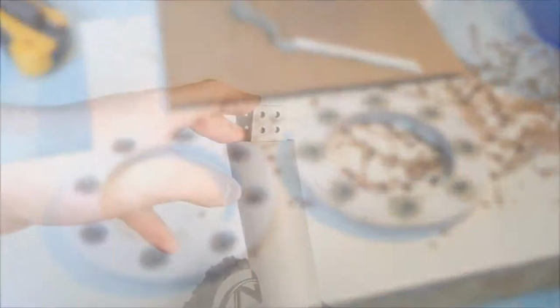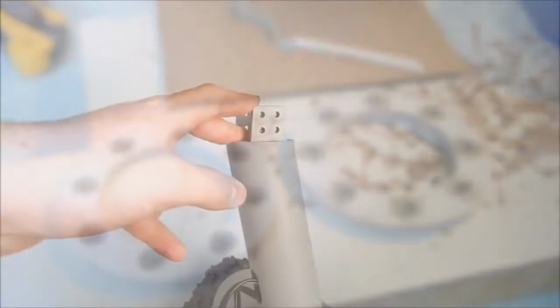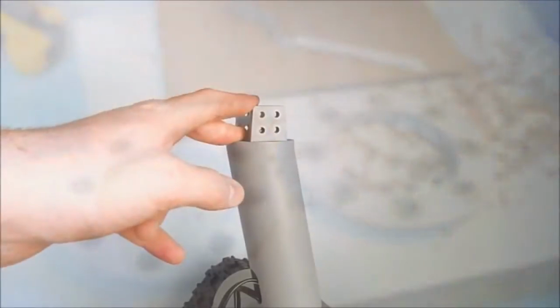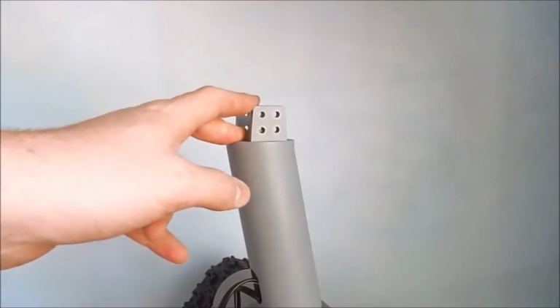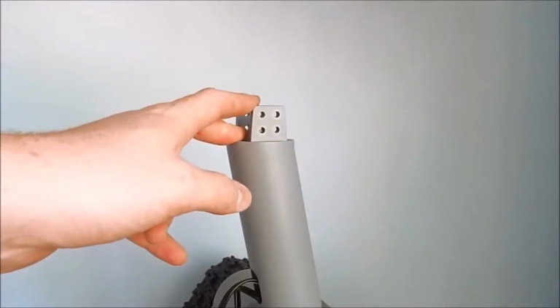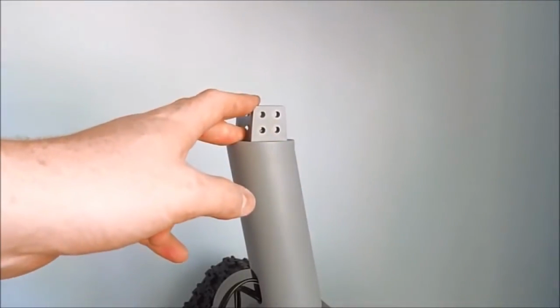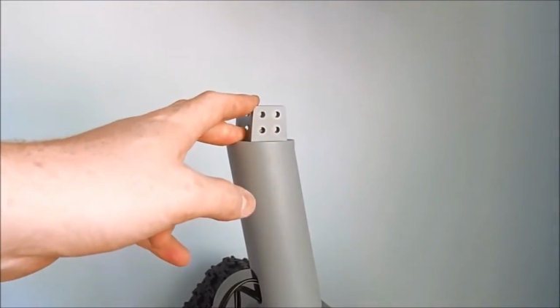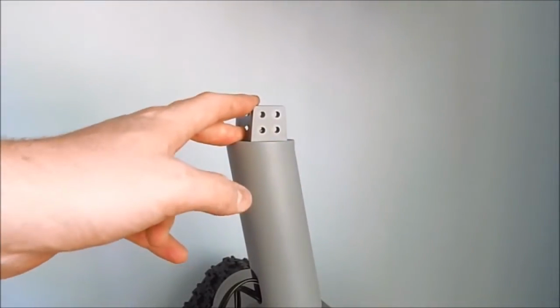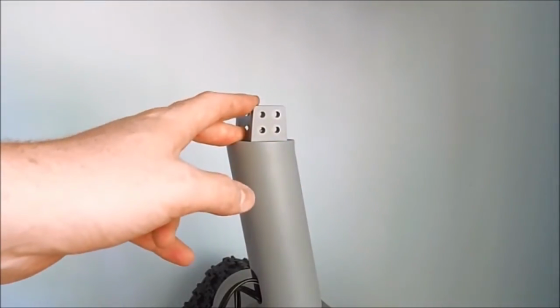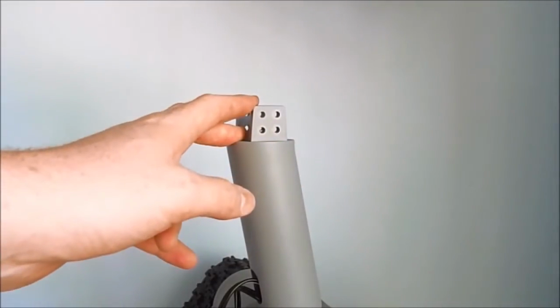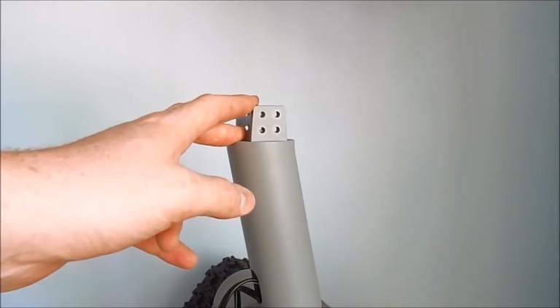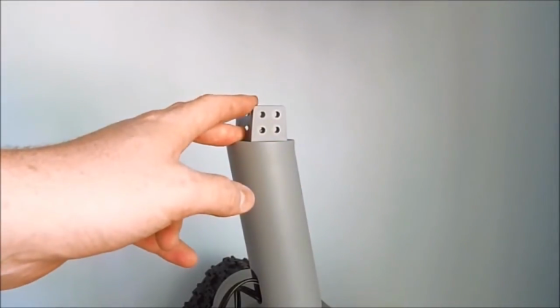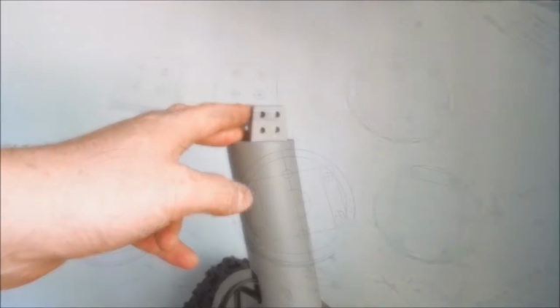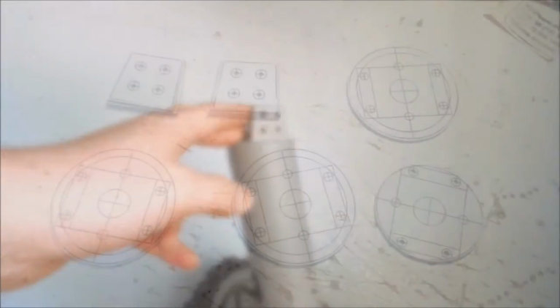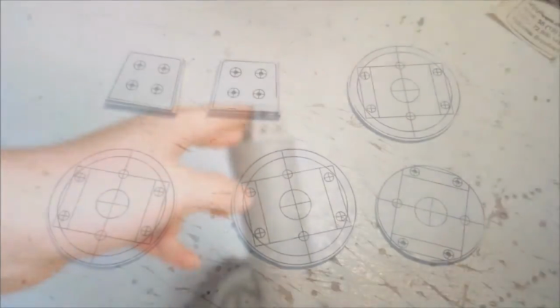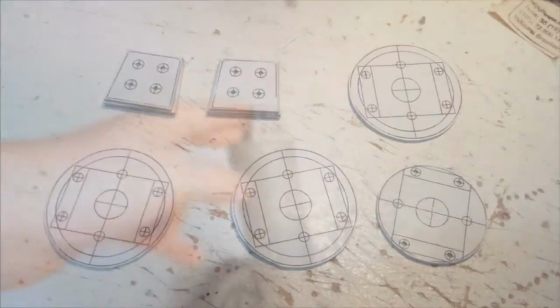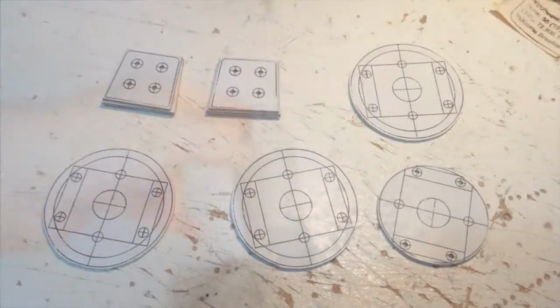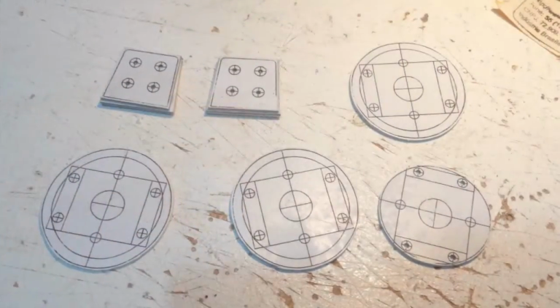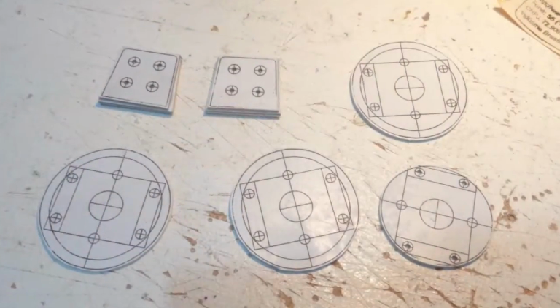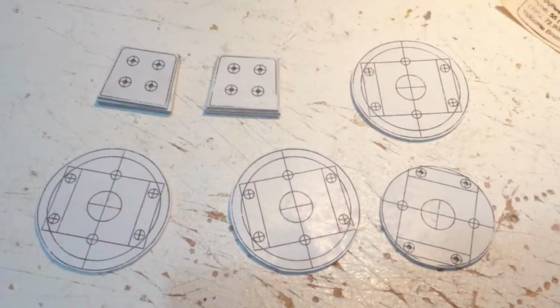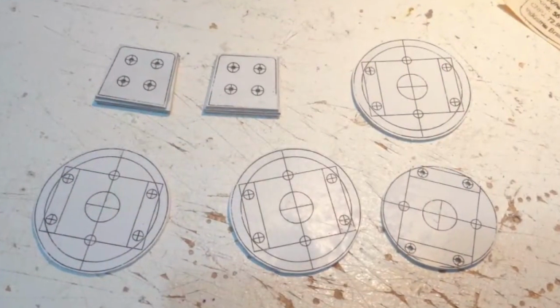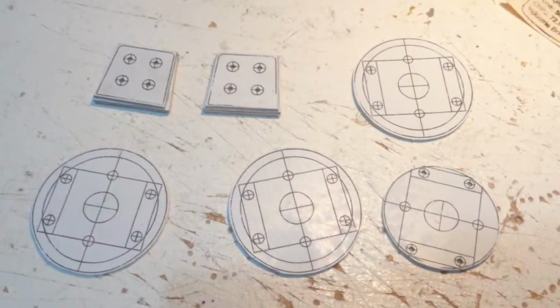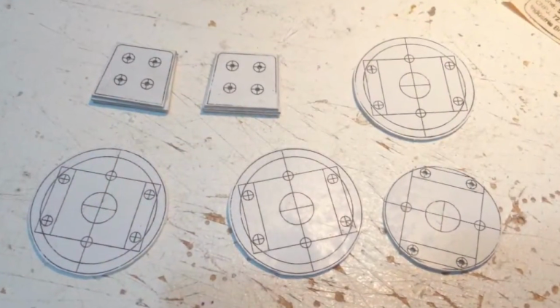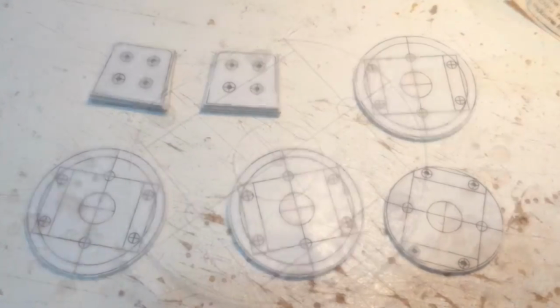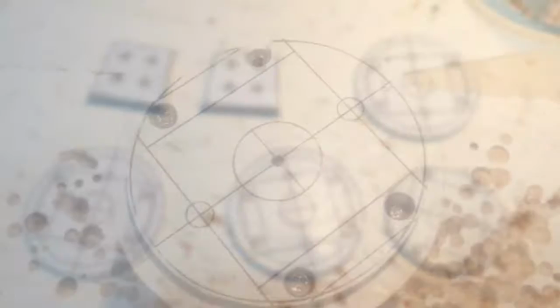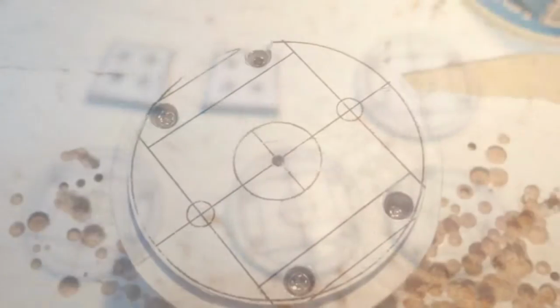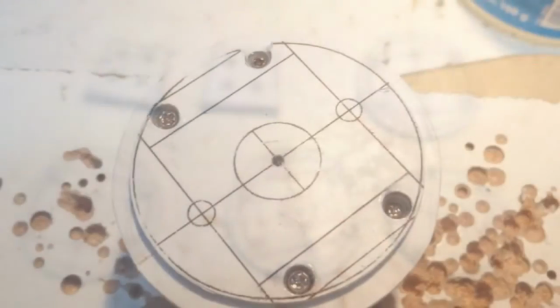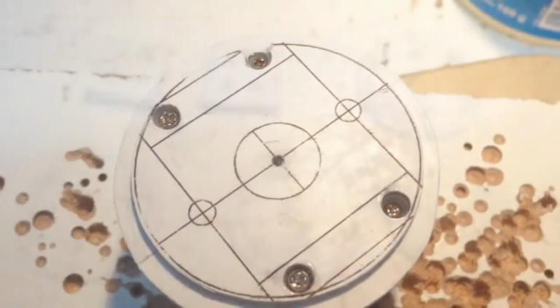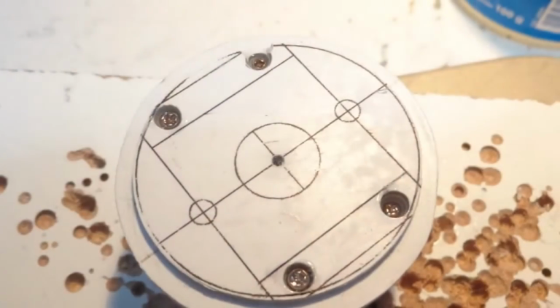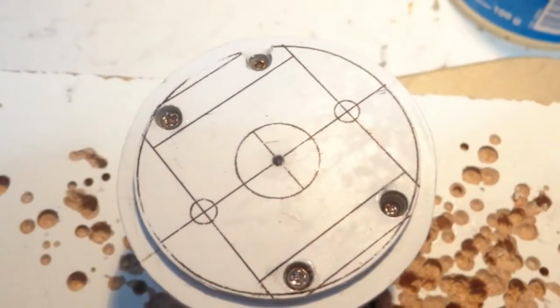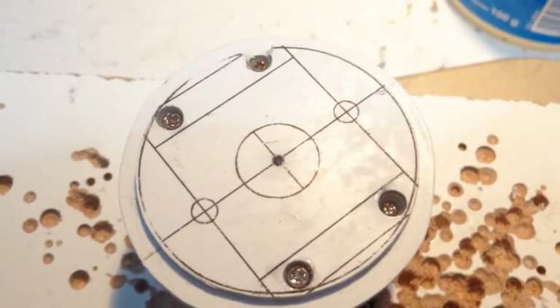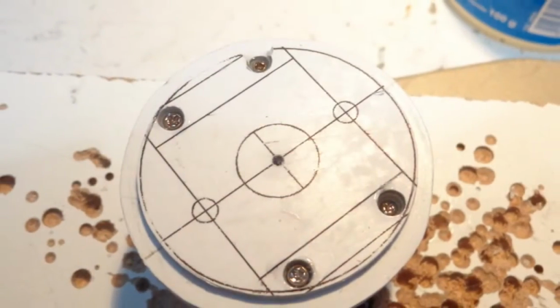And to finish, this is the bracket to hold the chest and its pan-tilt mechanism.